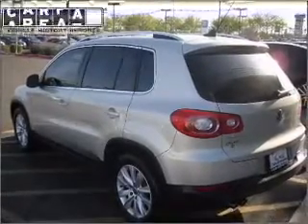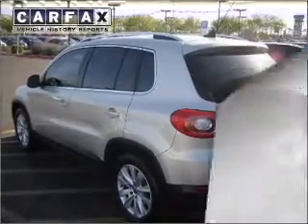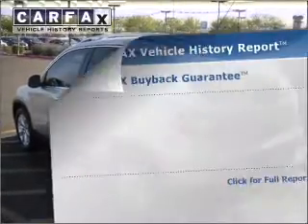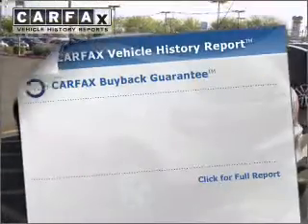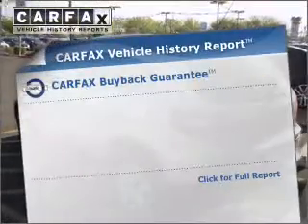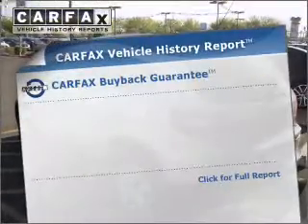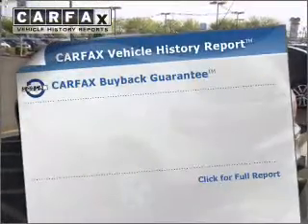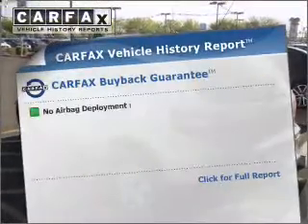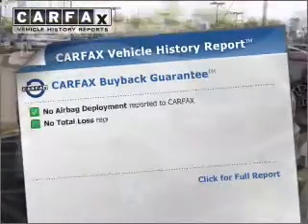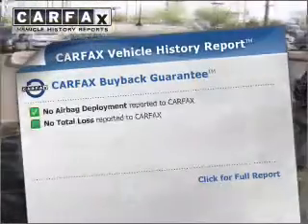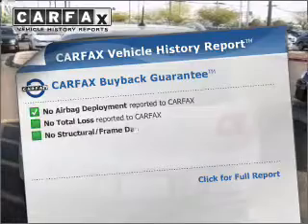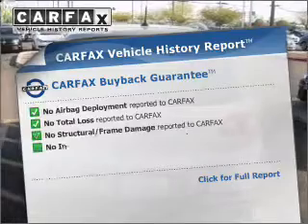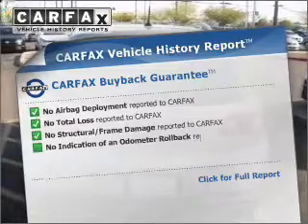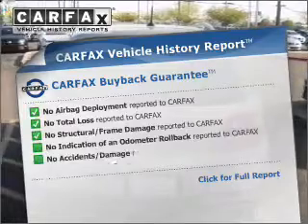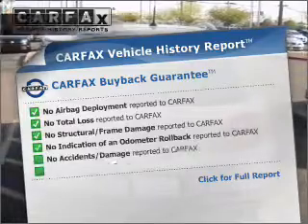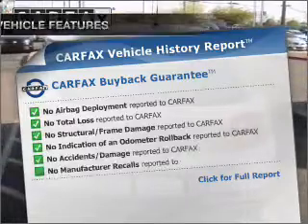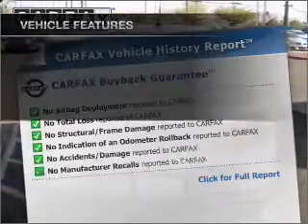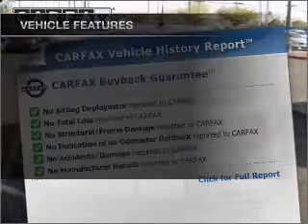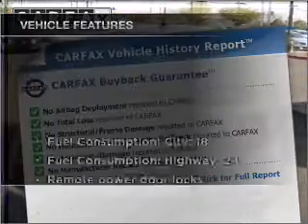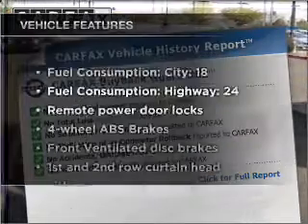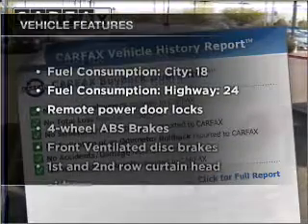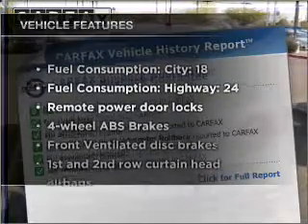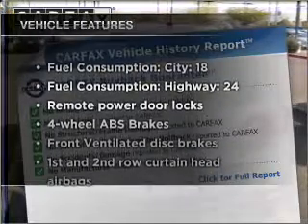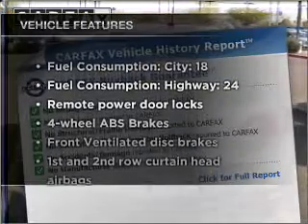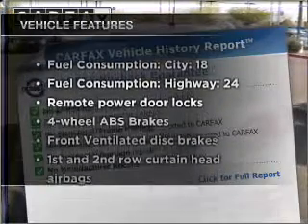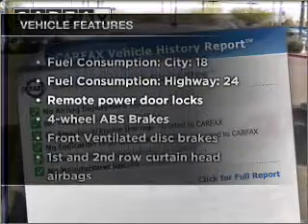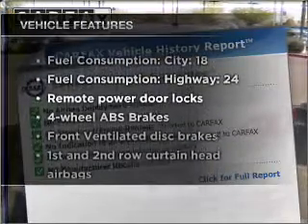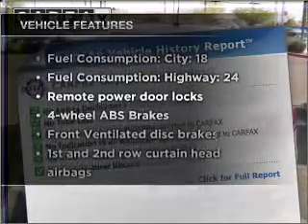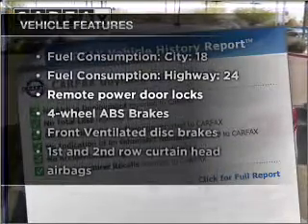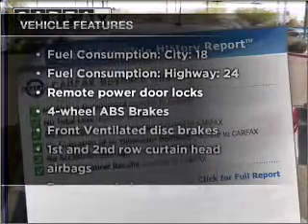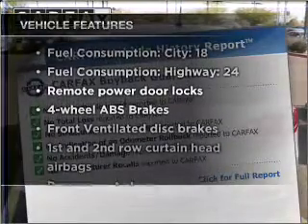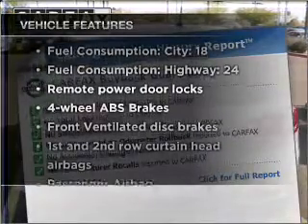Carfax is offered to provide you with peace of mind. Plus, enjoy these notable features that are included in this ride.